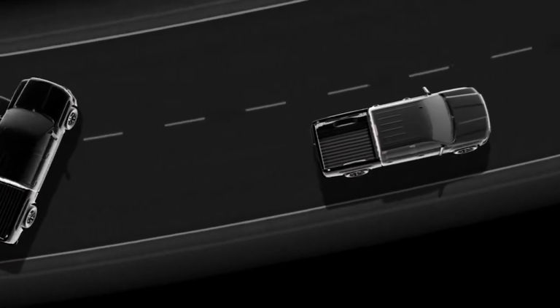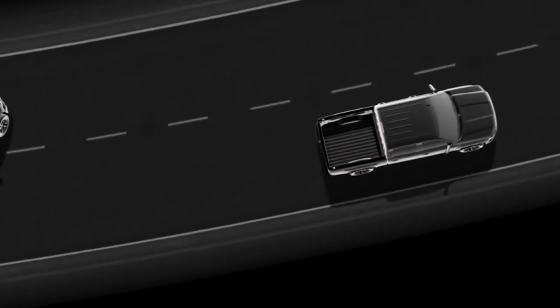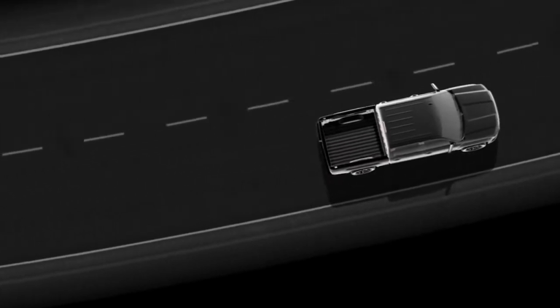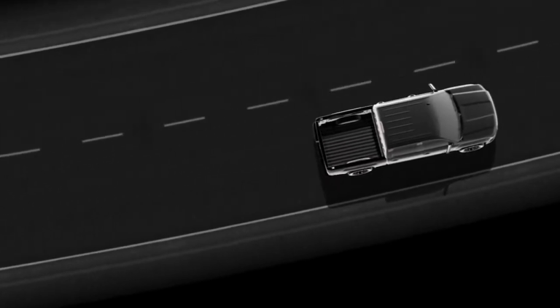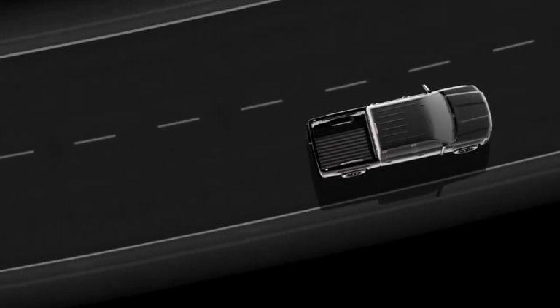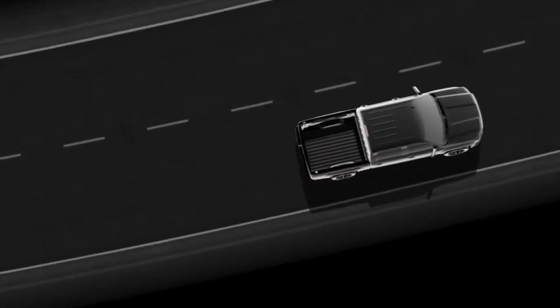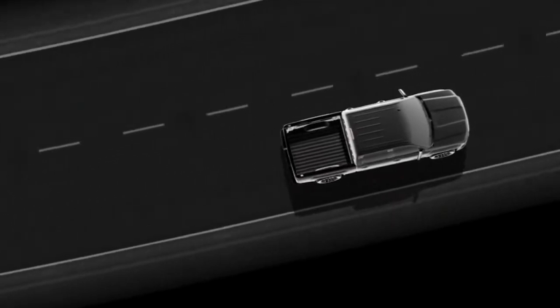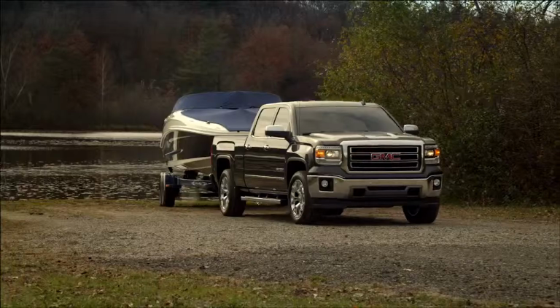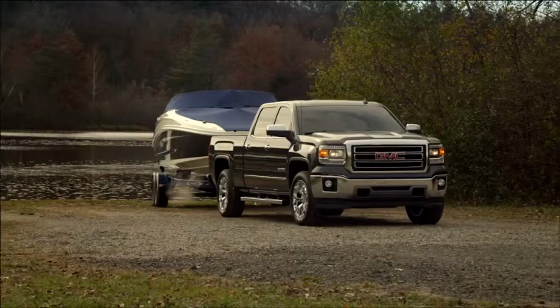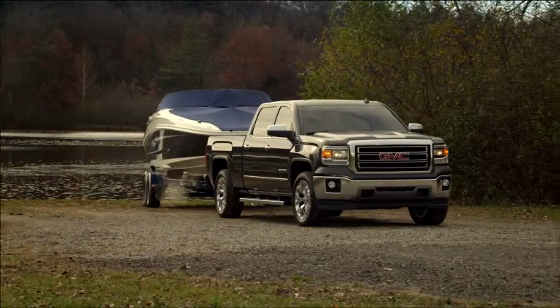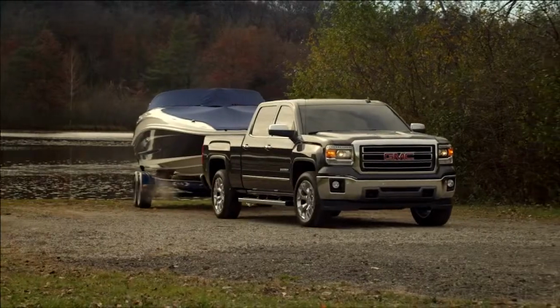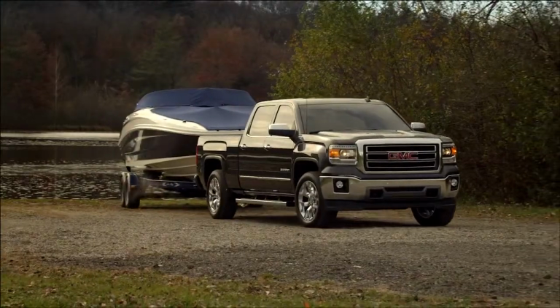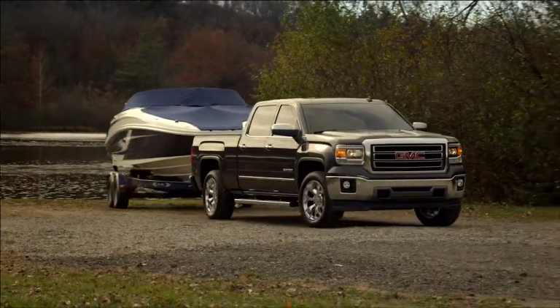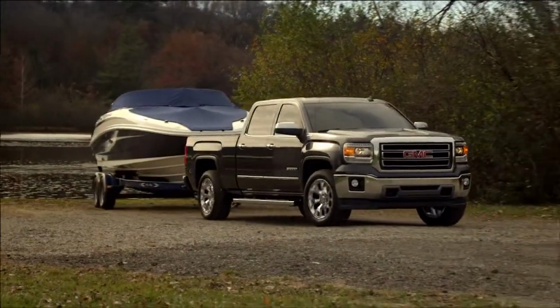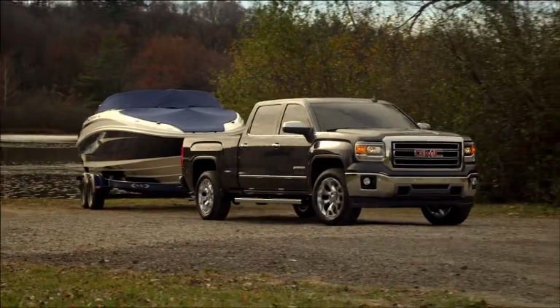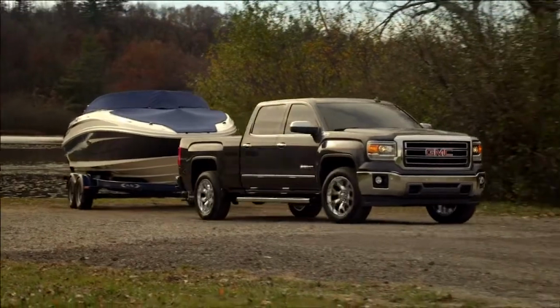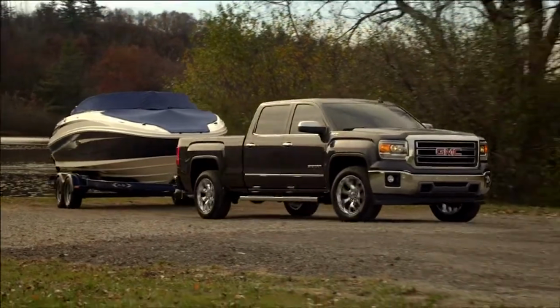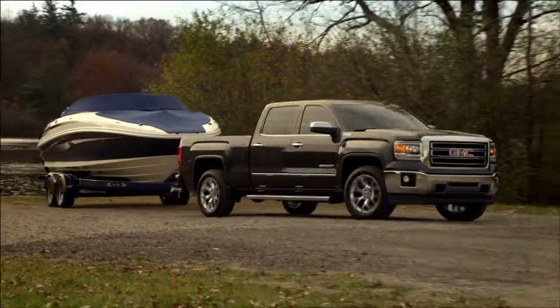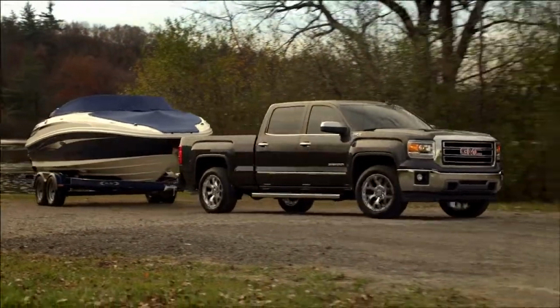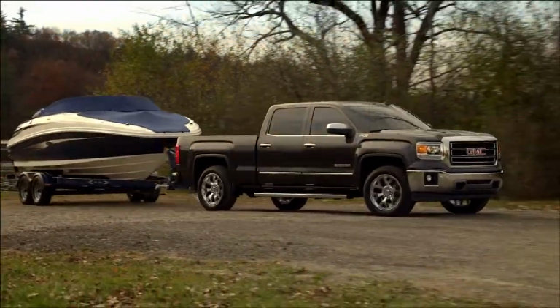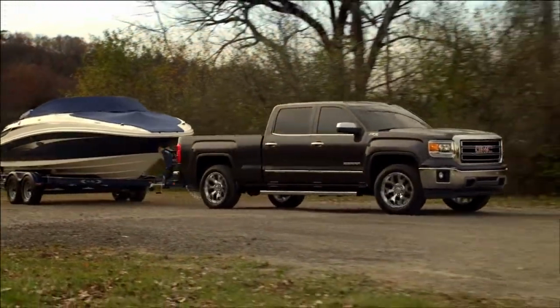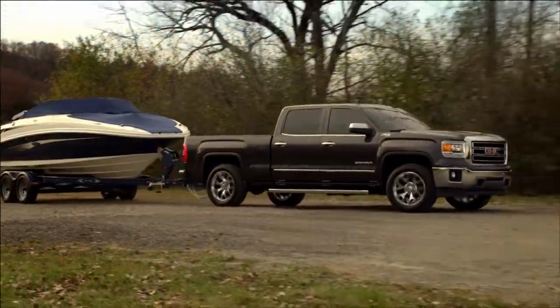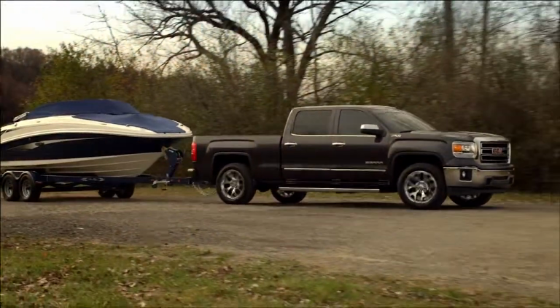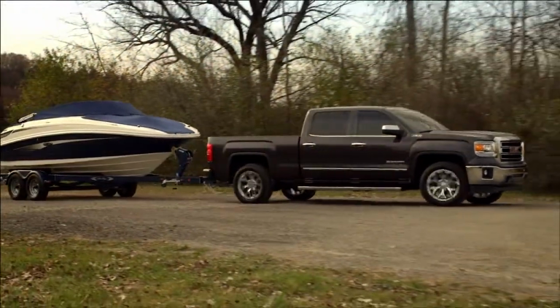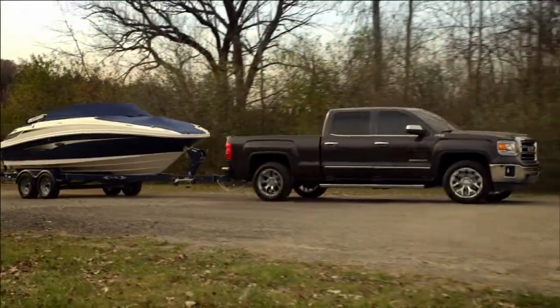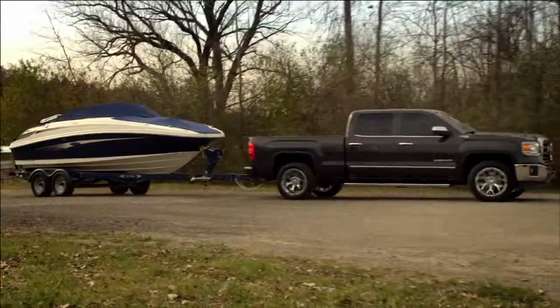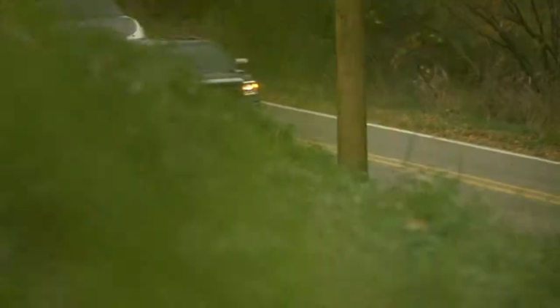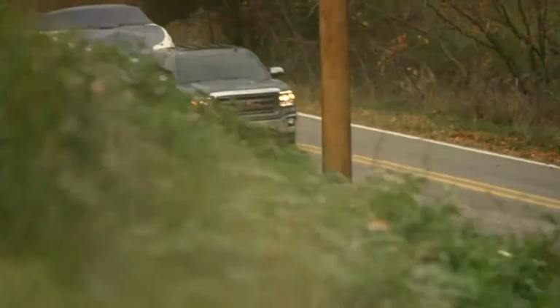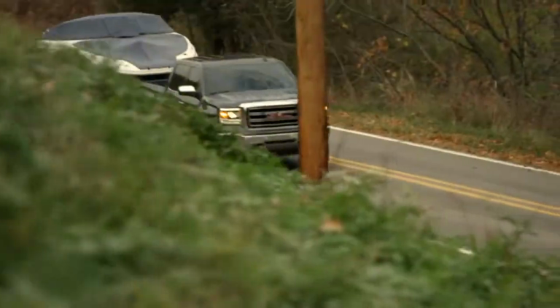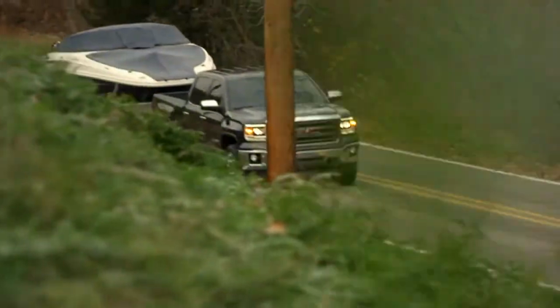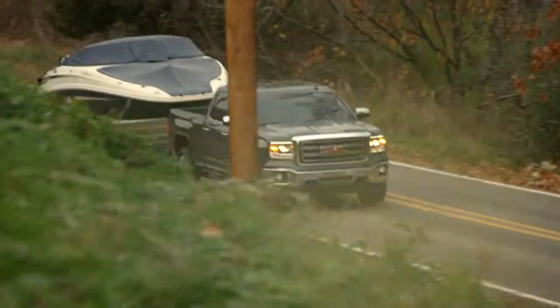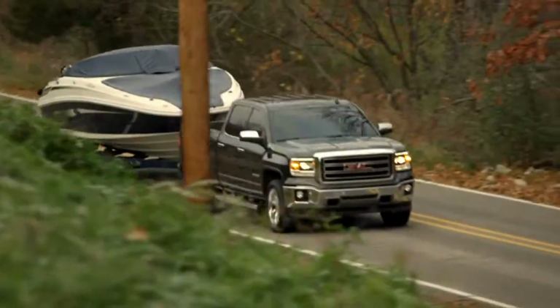When driving conditions demand extra rear torque, Sierra's four-wheel drive delivers what's needed to help keep you securely on the road.